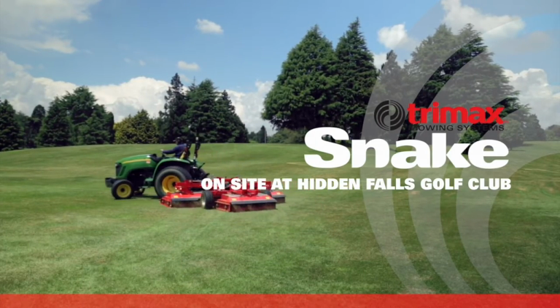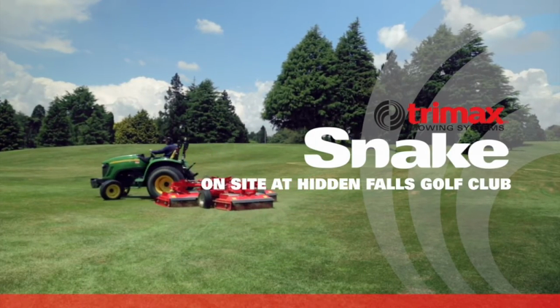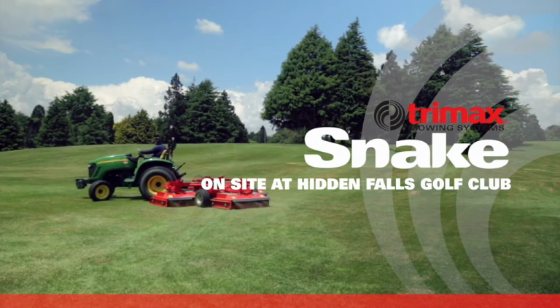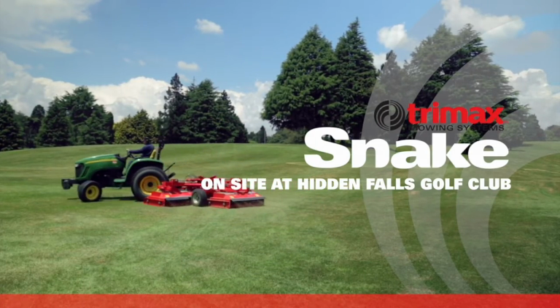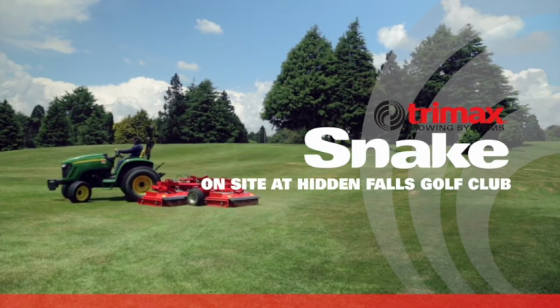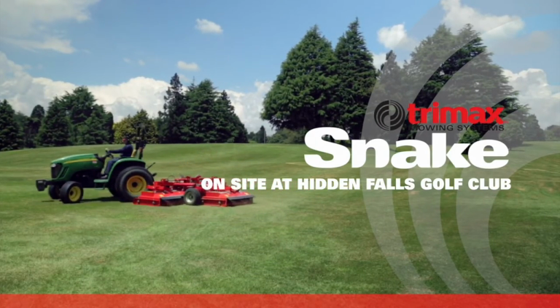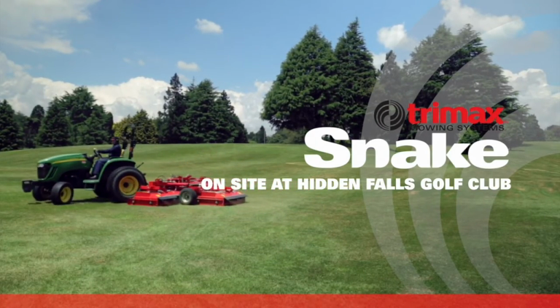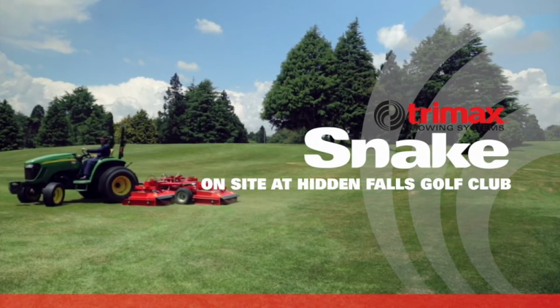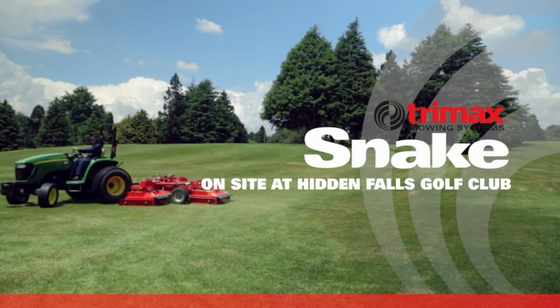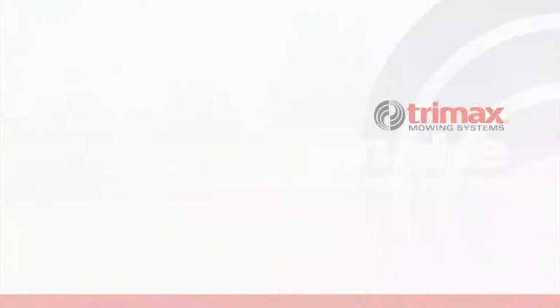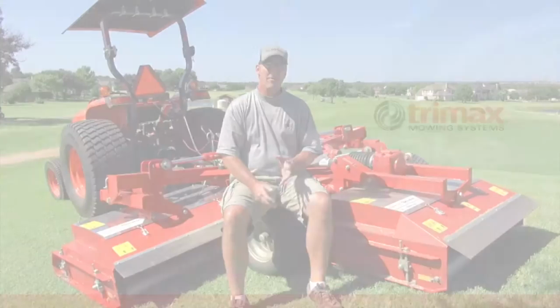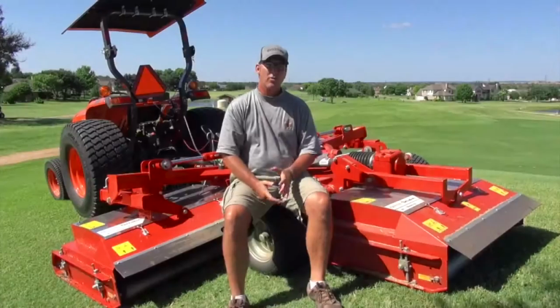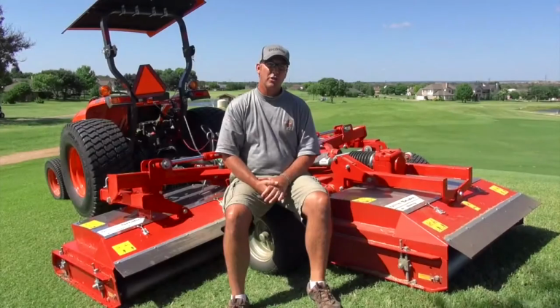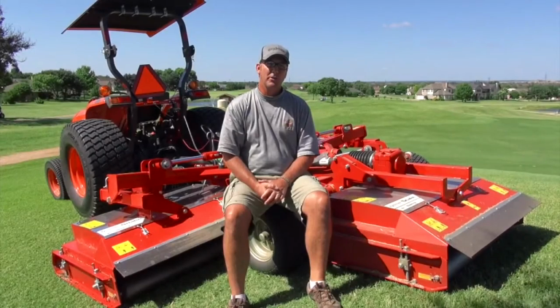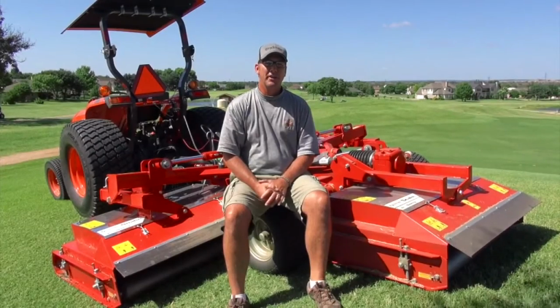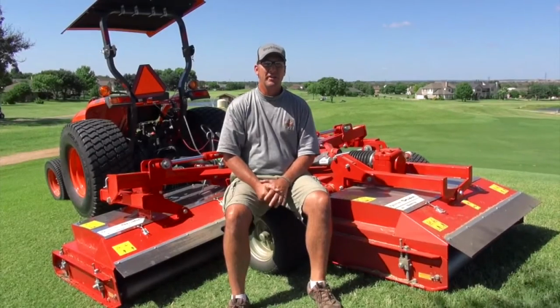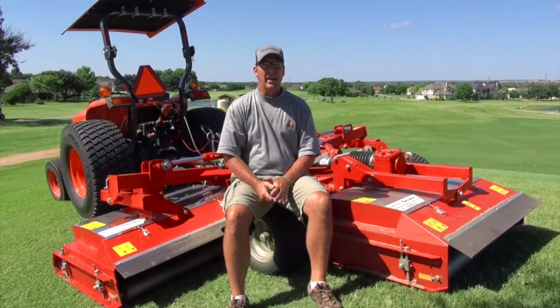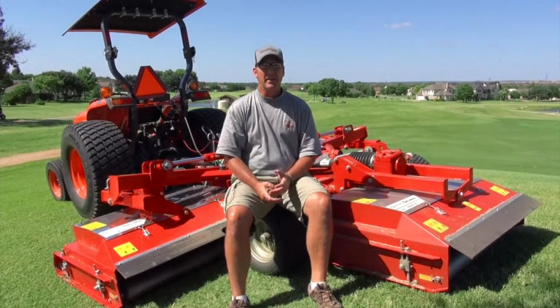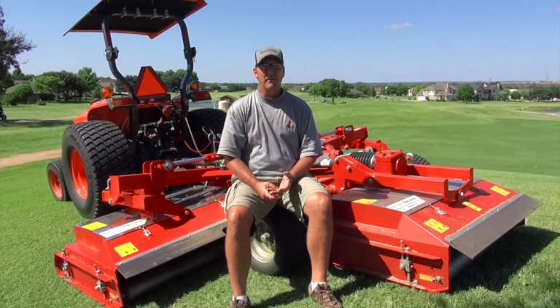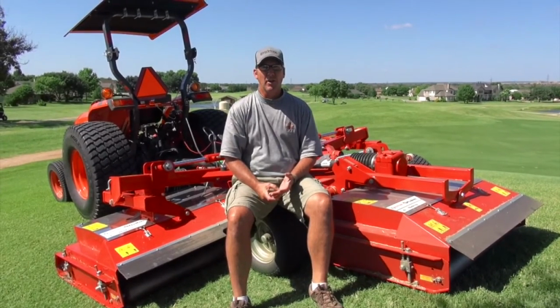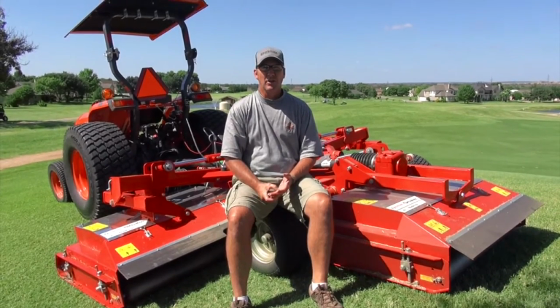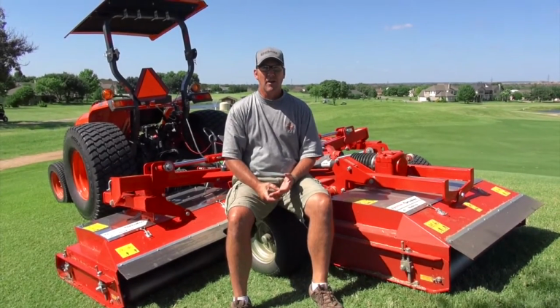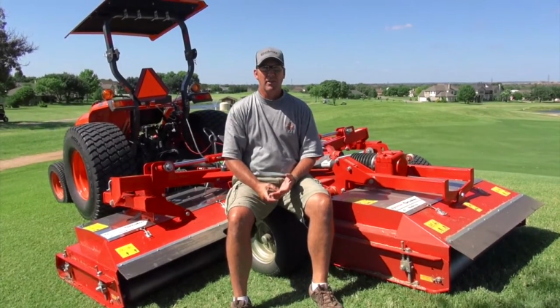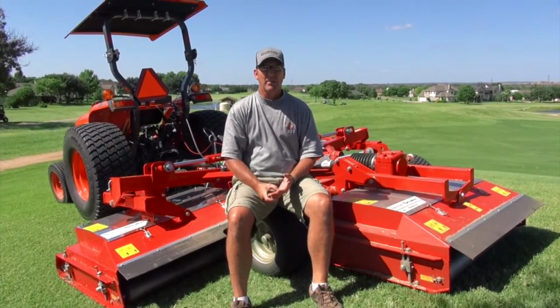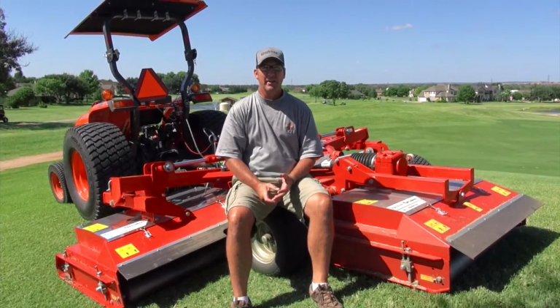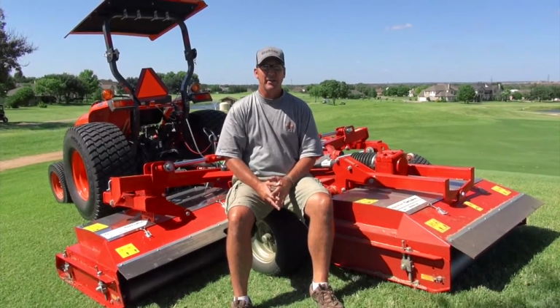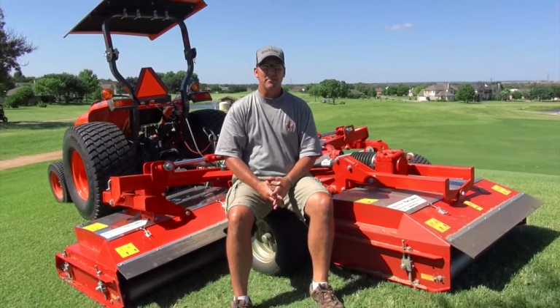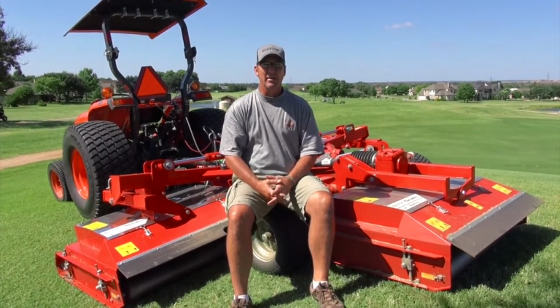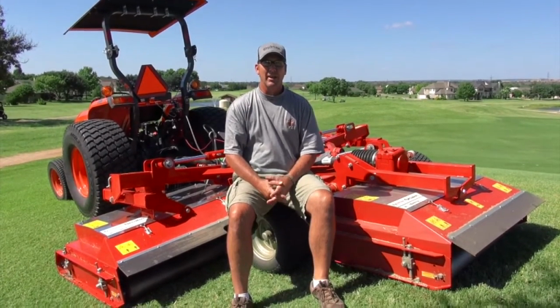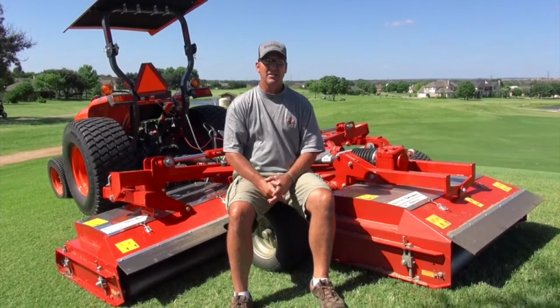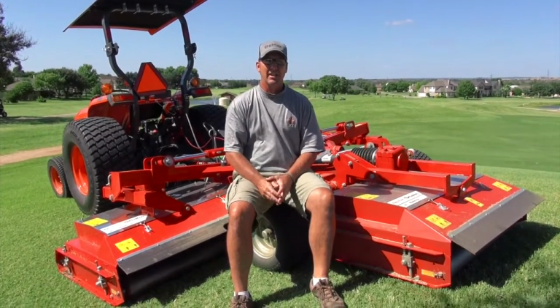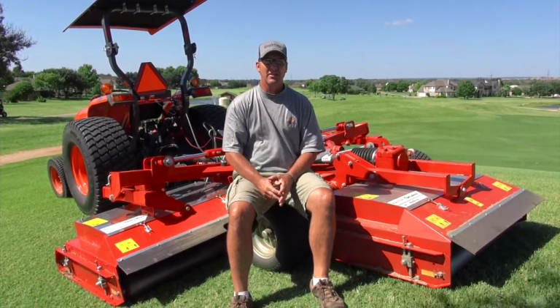My name is Jamie Kaiser. I'm the golf course superintendent at Hidden Falls Golf Club here in Meadow Lakes, Texas.